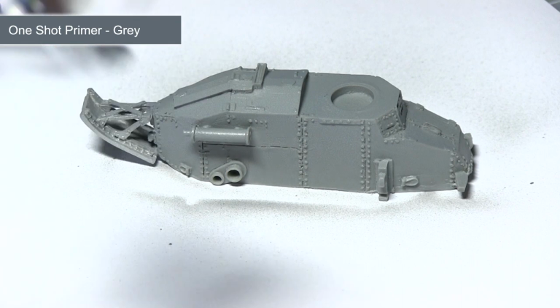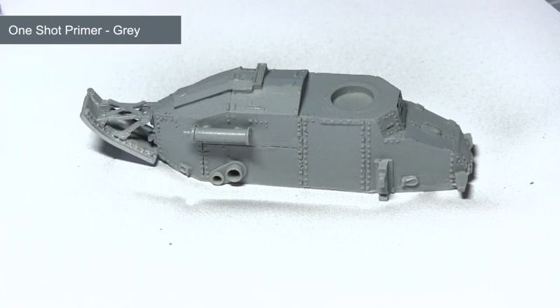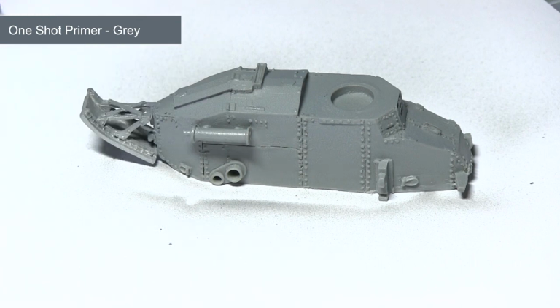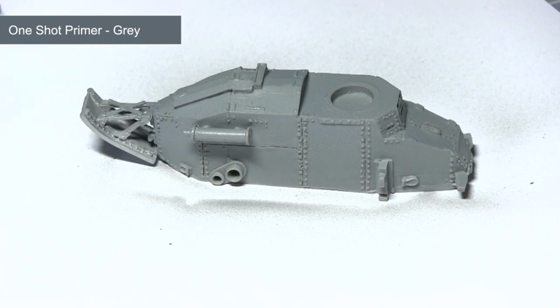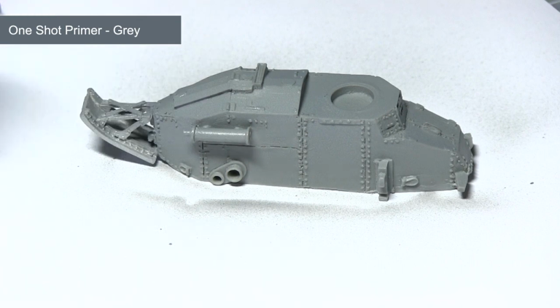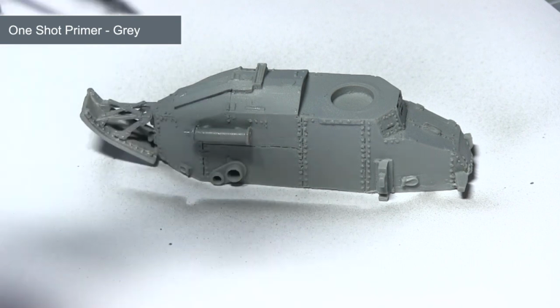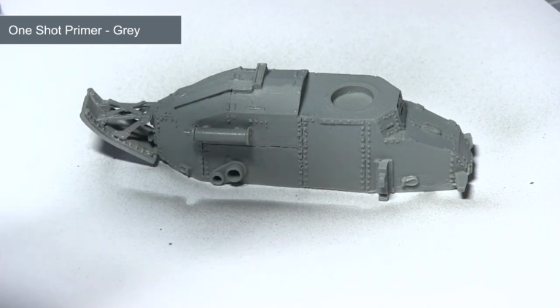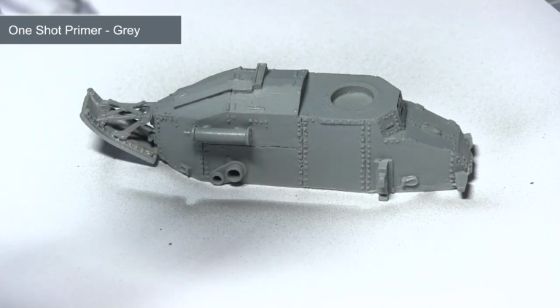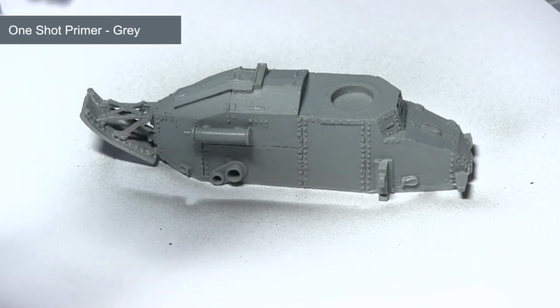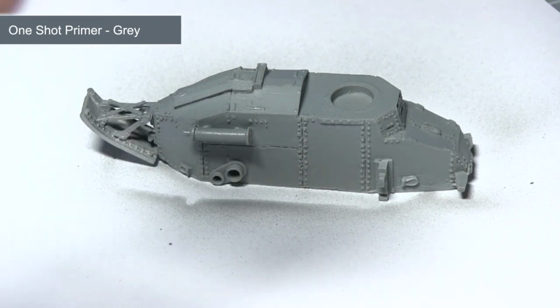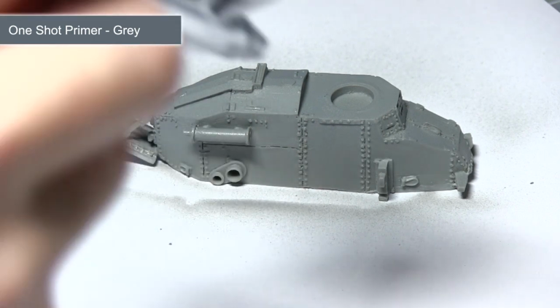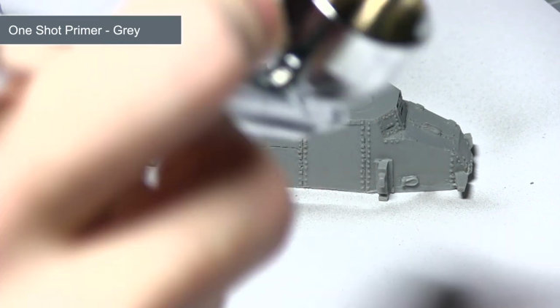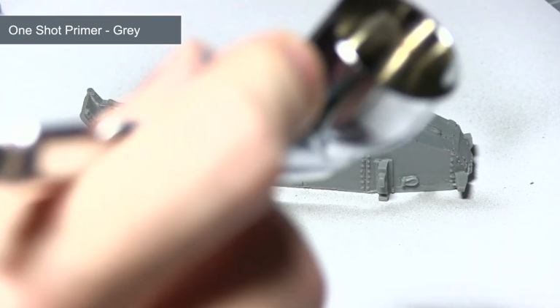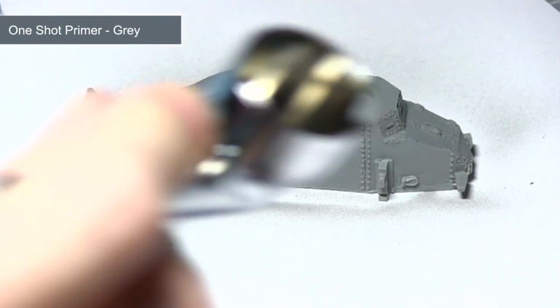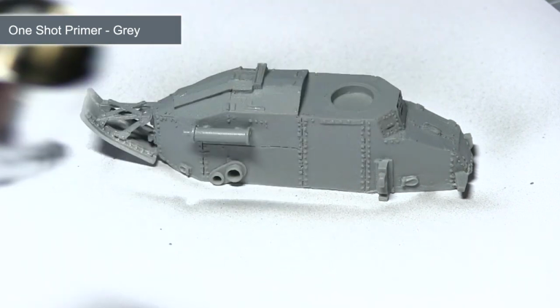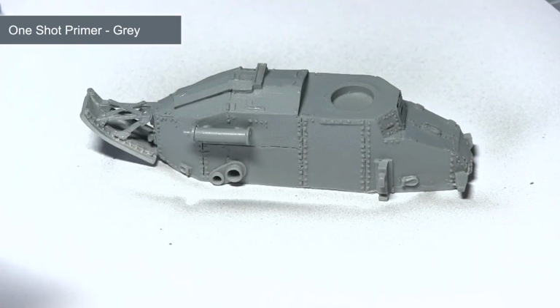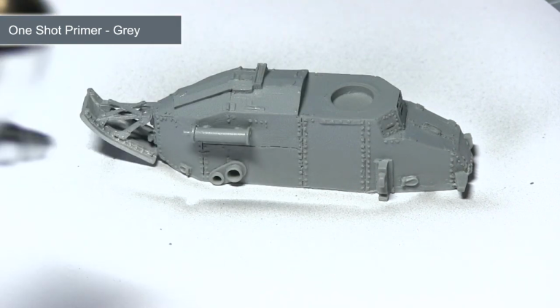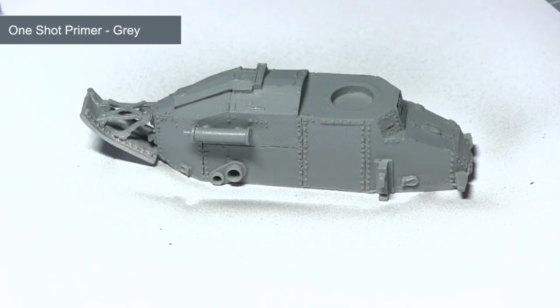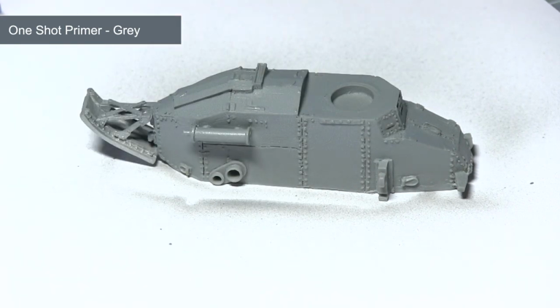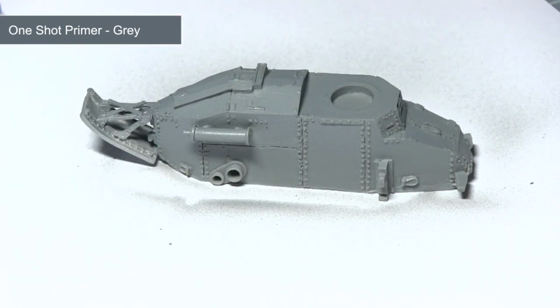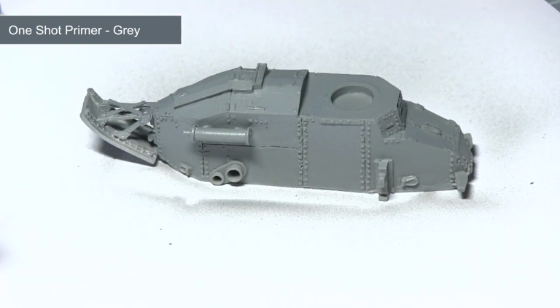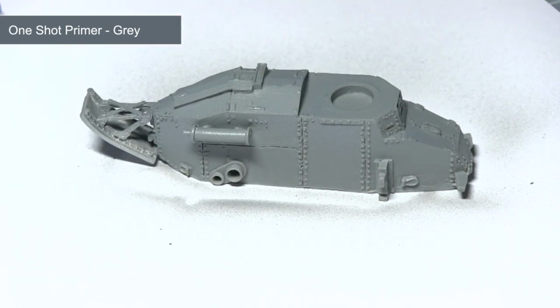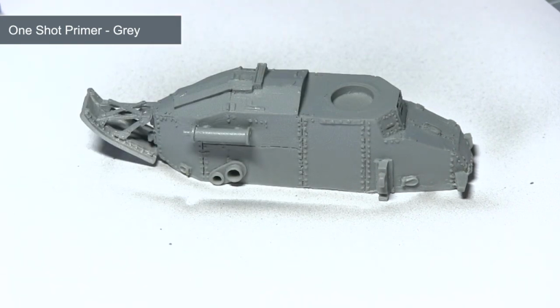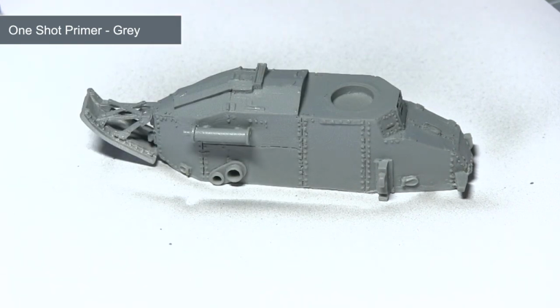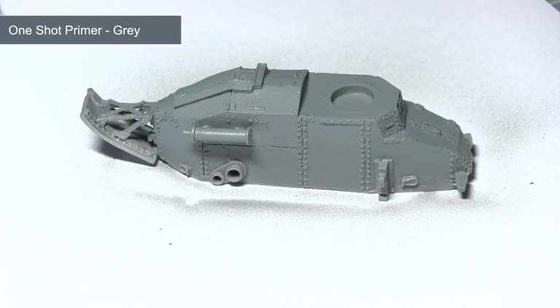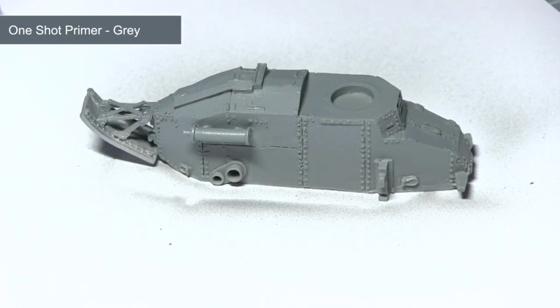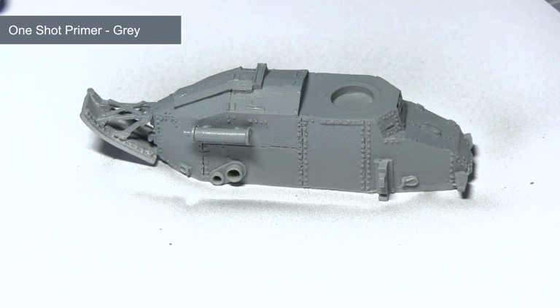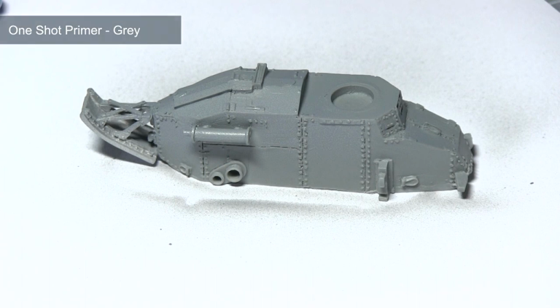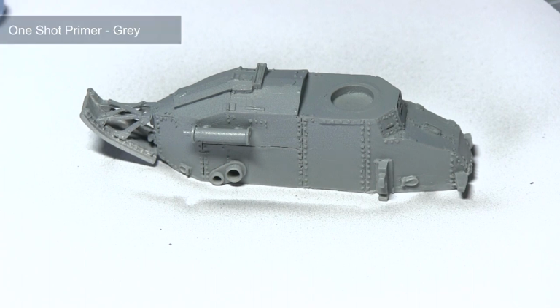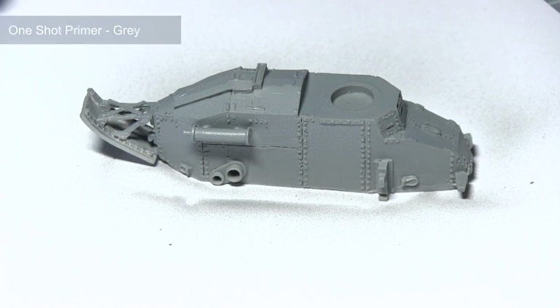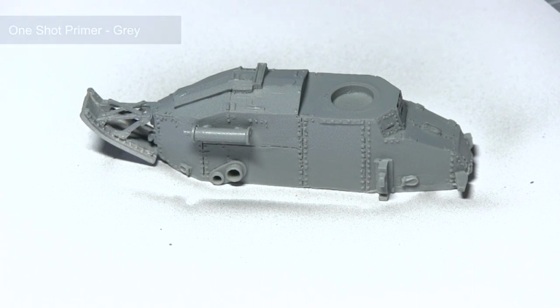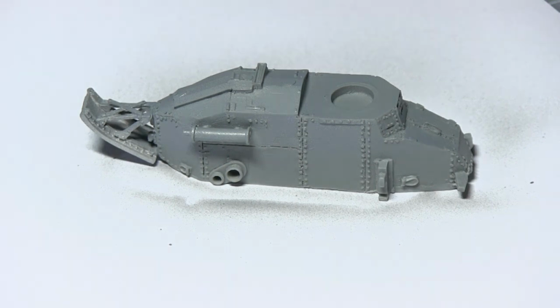This Mig one-shot primer is really great — you don't need to keep applying layer after layer. Just a single layer is usually enough.